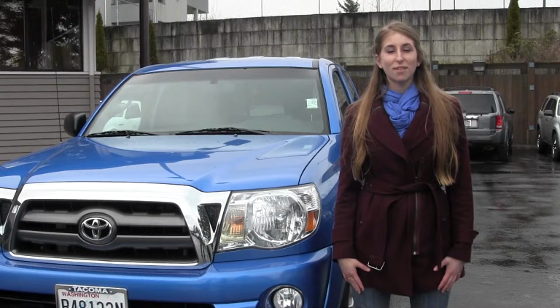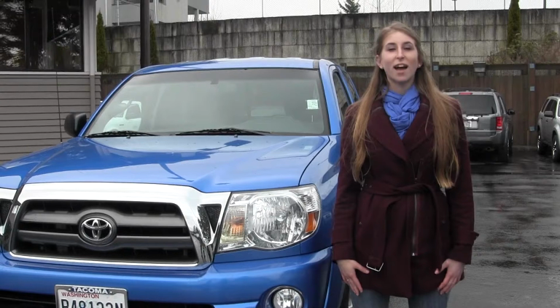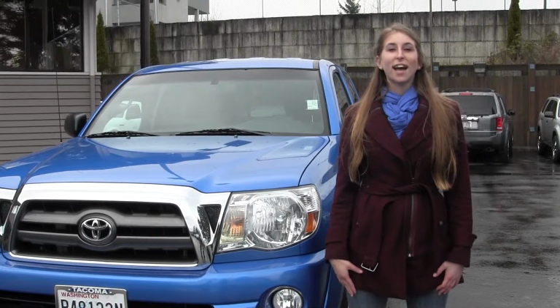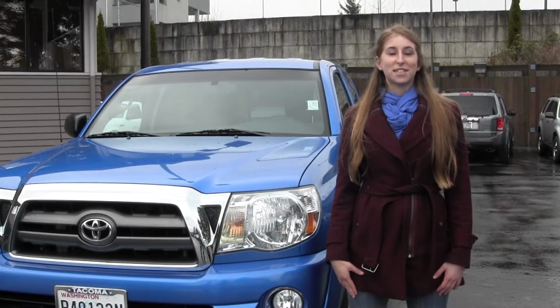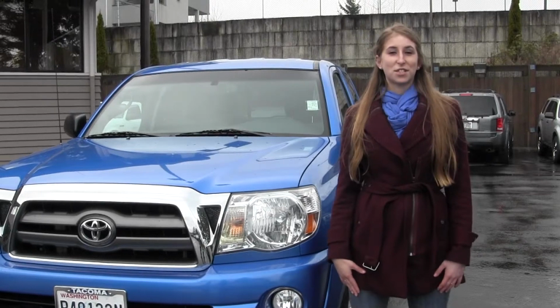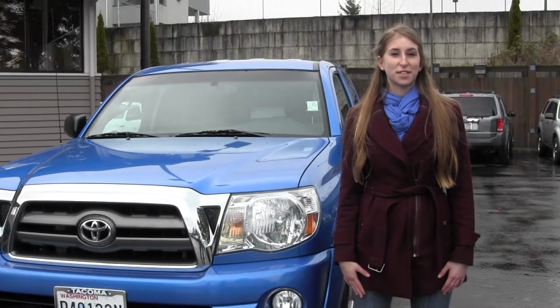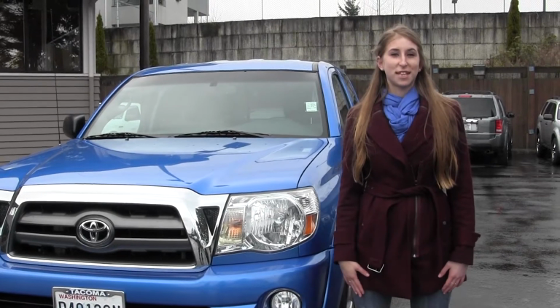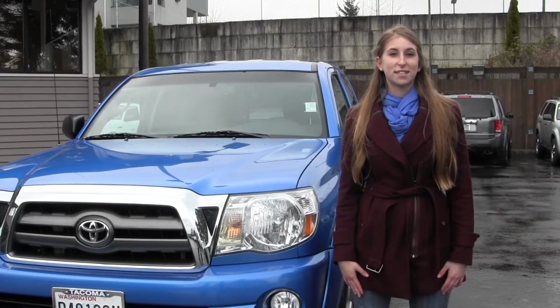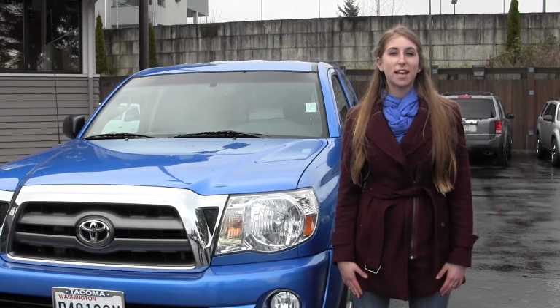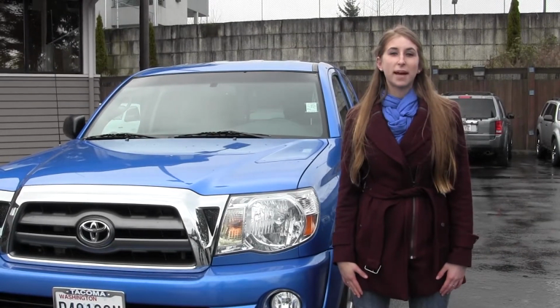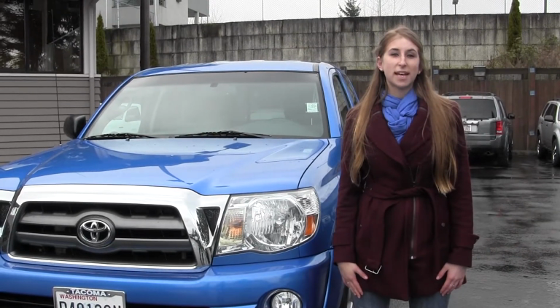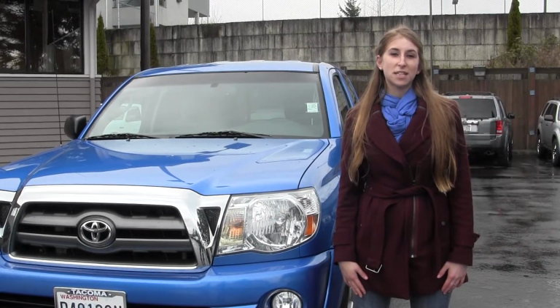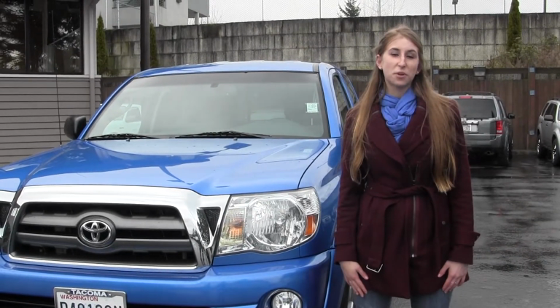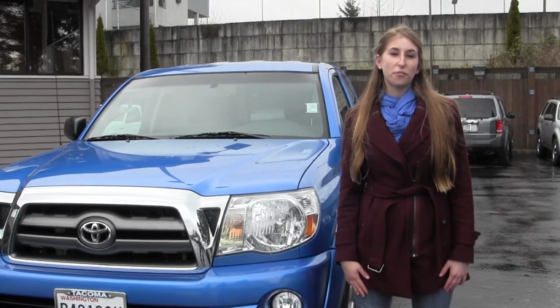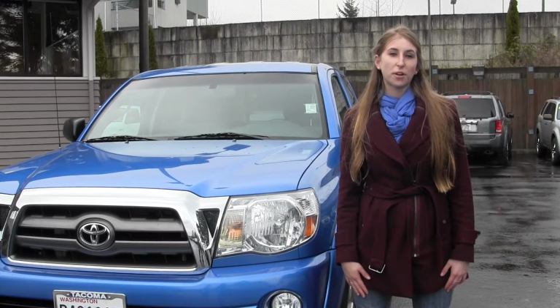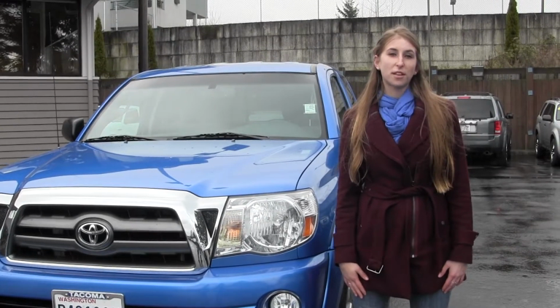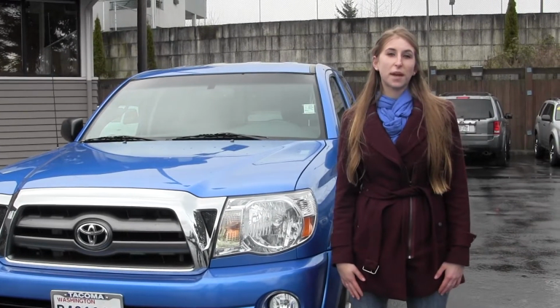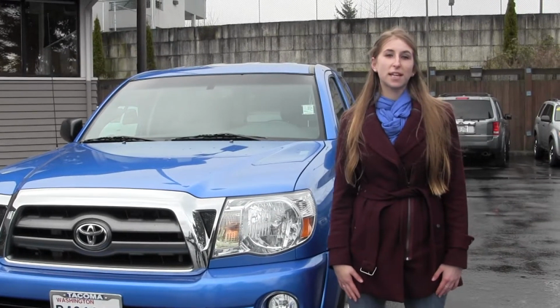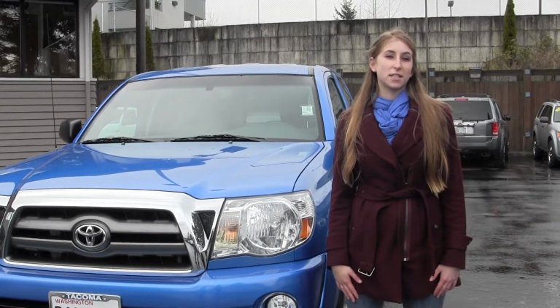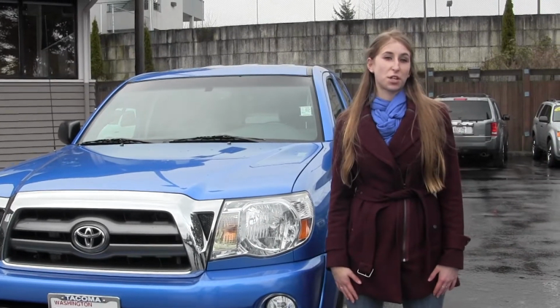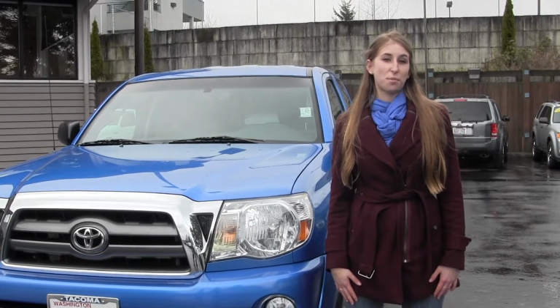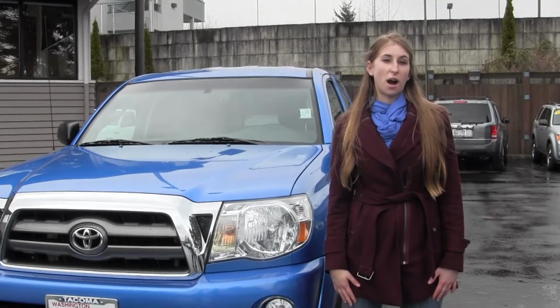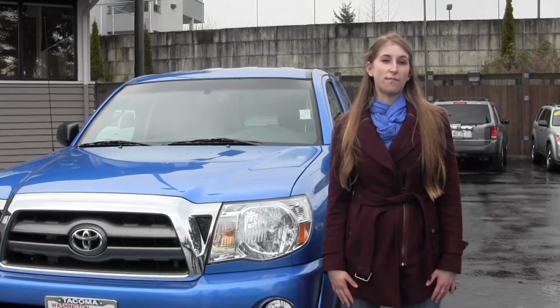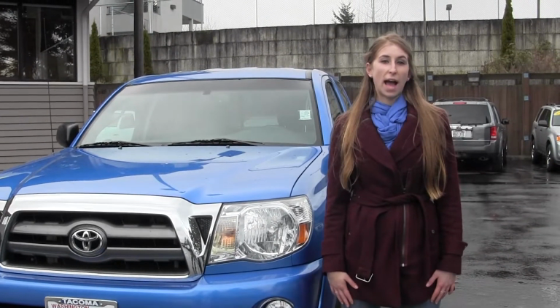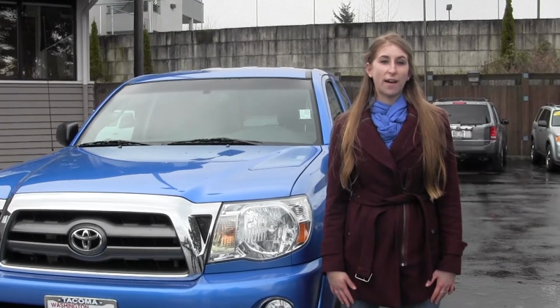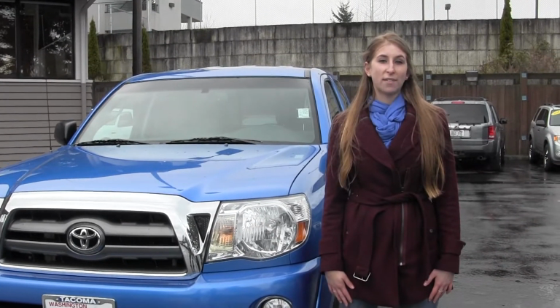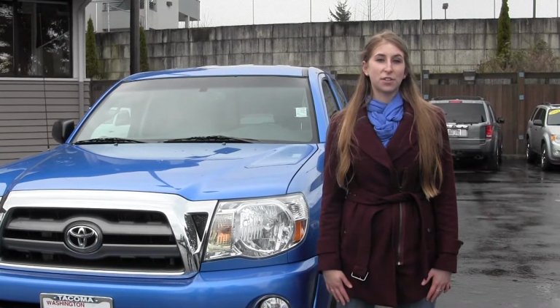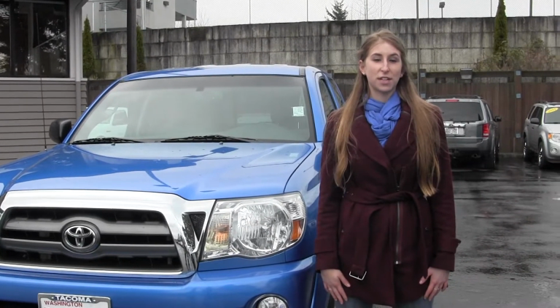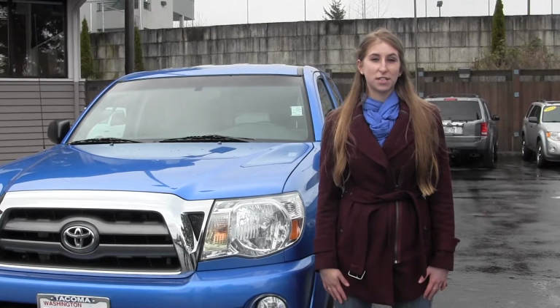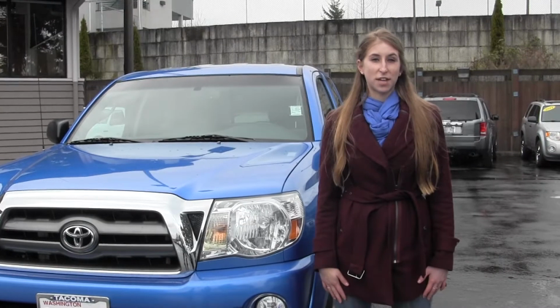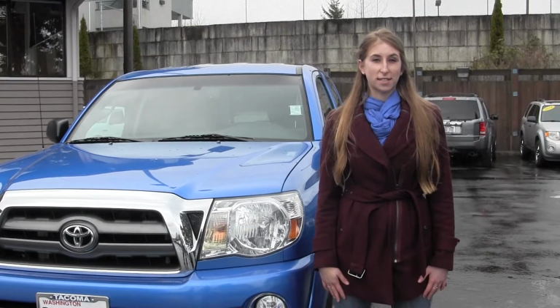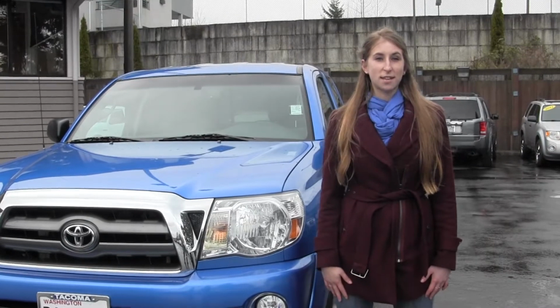Hi, this is Chelsea. Today I'm at Titus Wilford, located in Tacoma, off I-5 and 38th Street Exit.